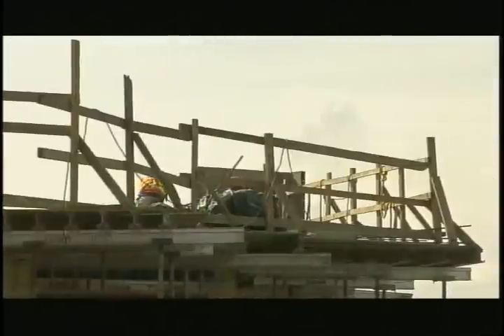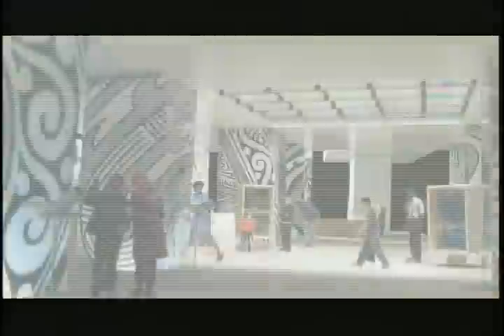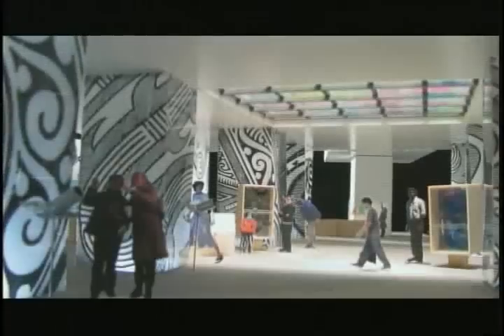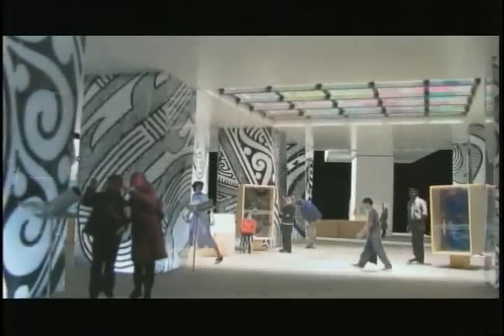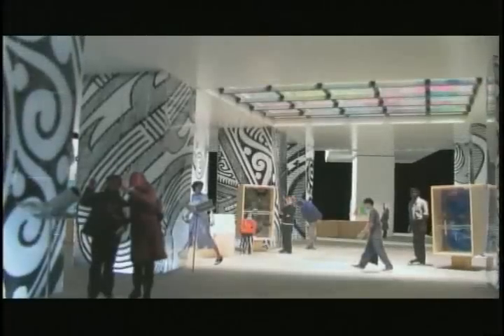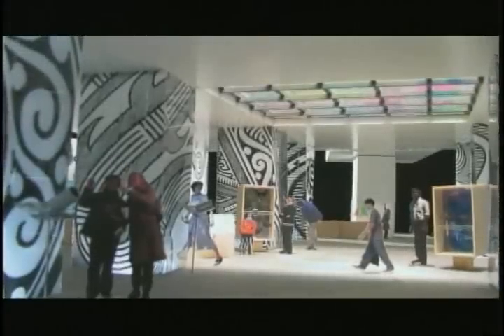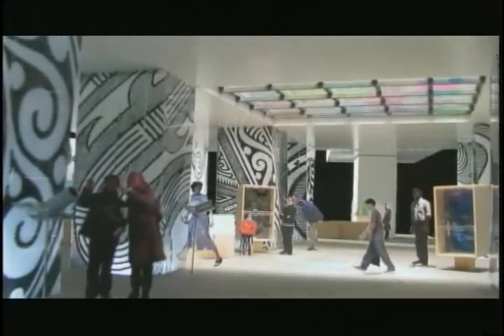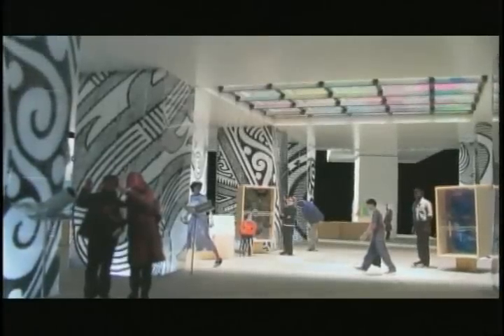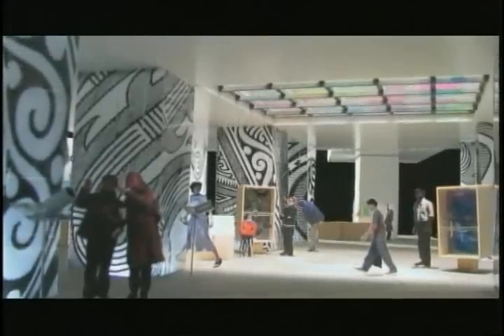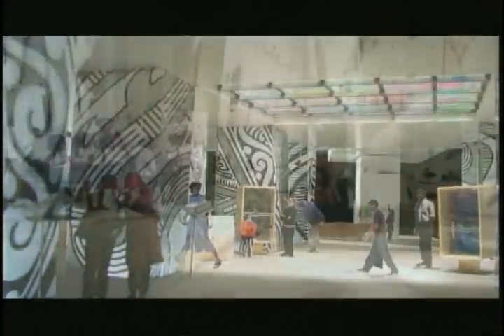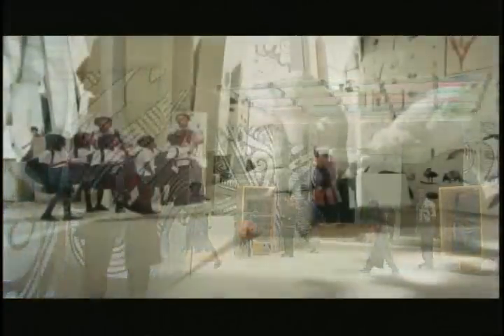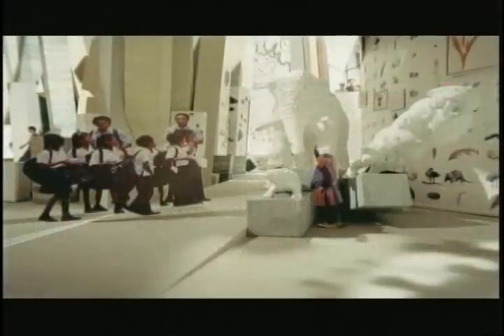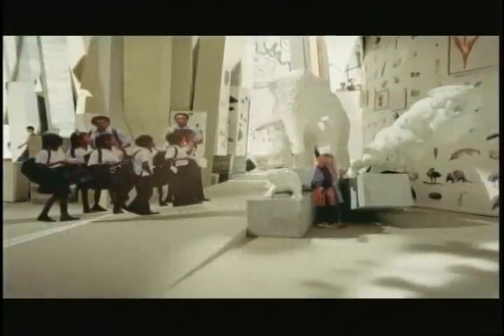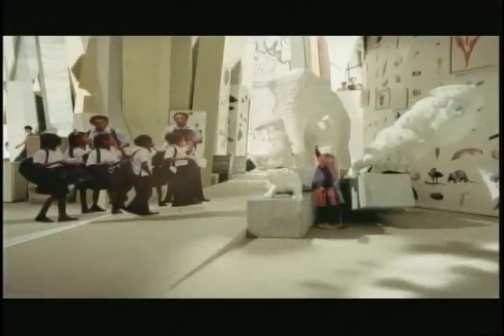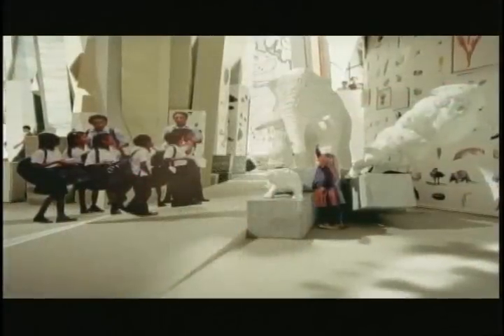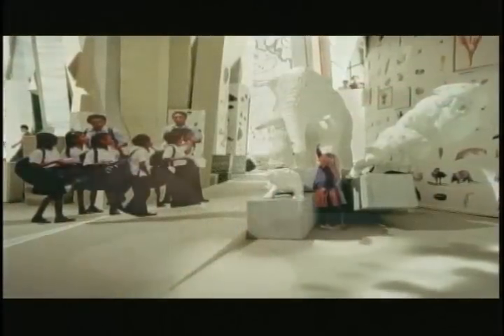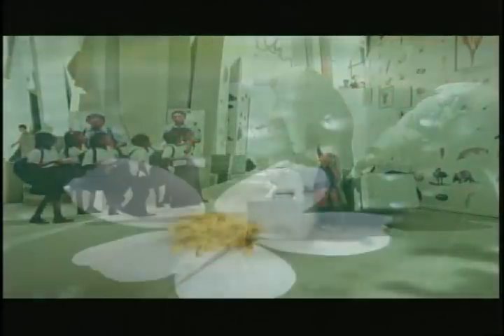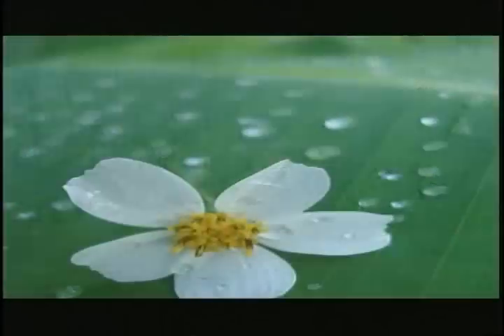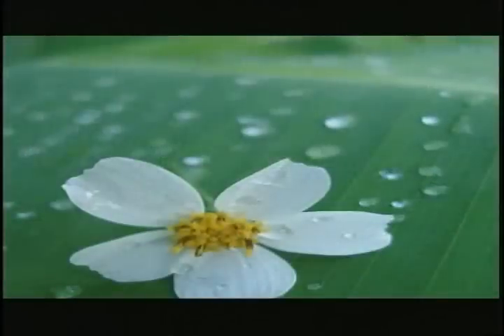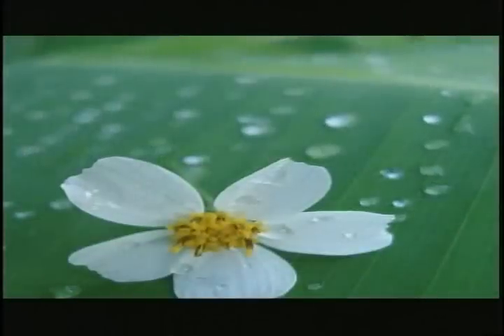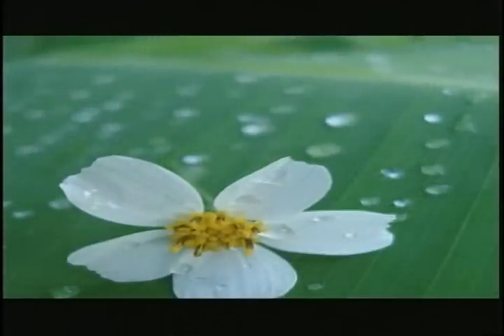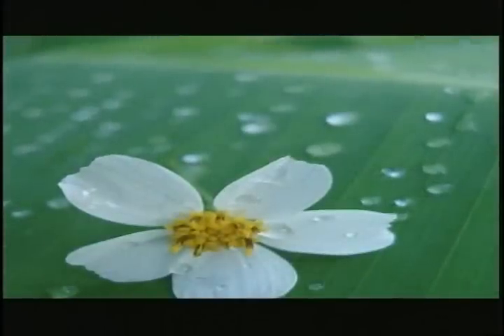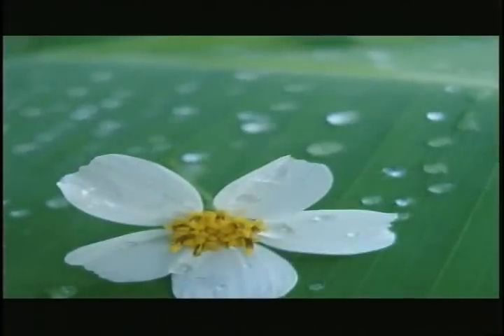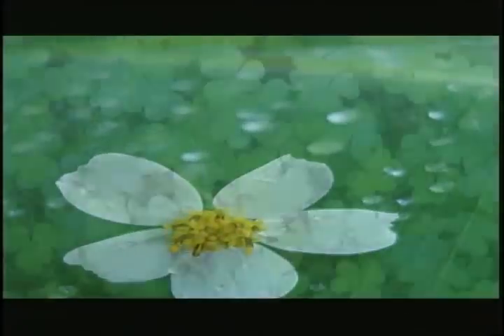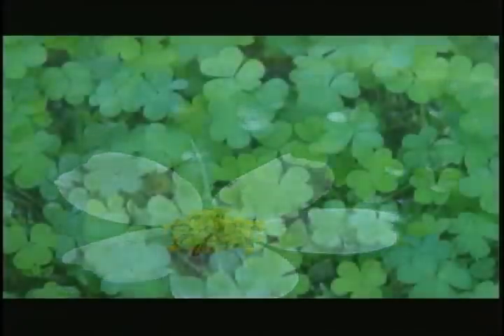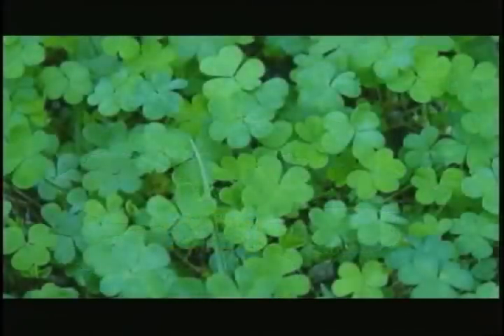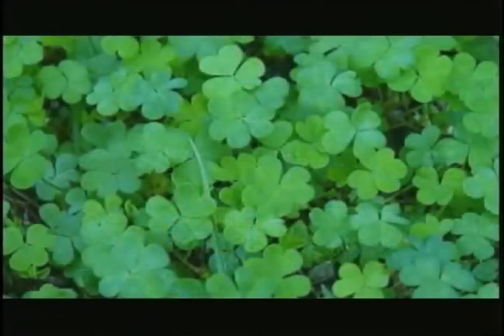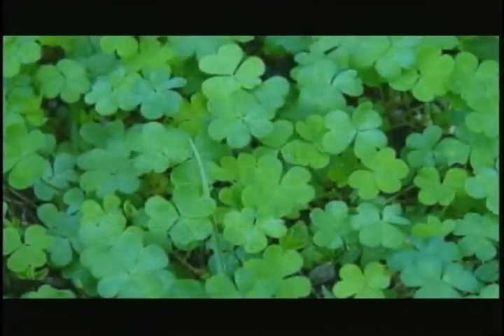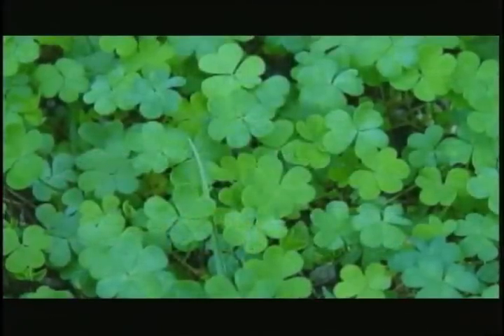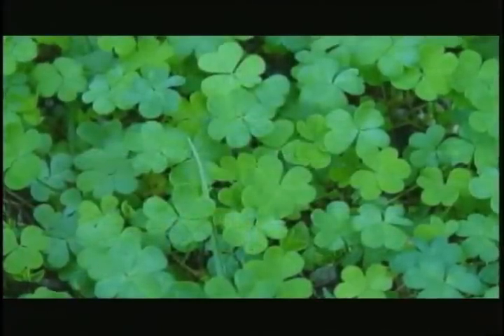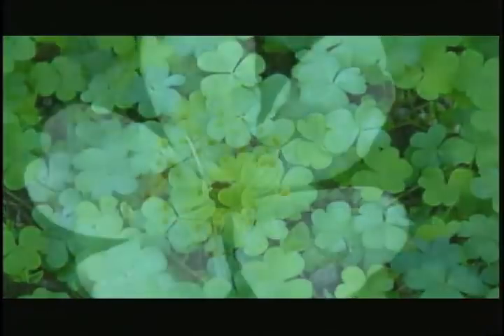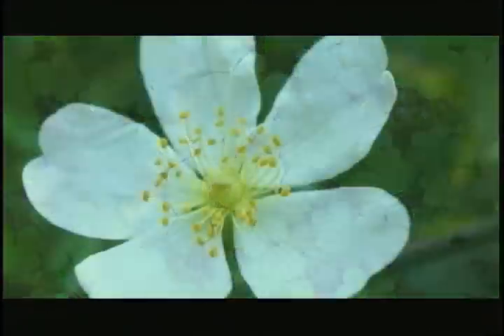There are eight galleries in the building, and it is surrounded by a botanical park, which is basically the ninth gallery.